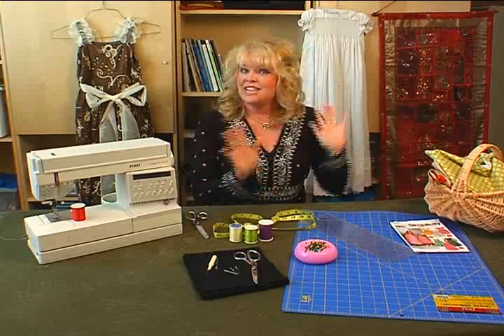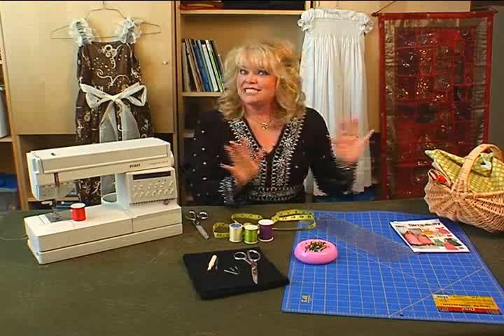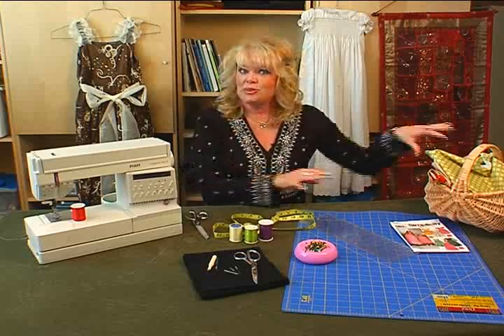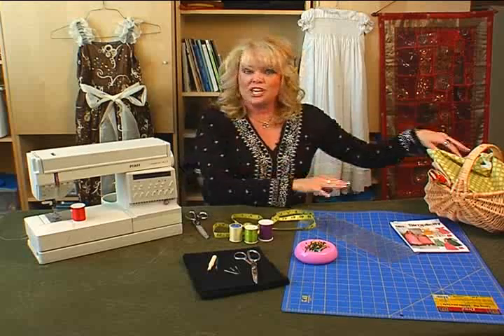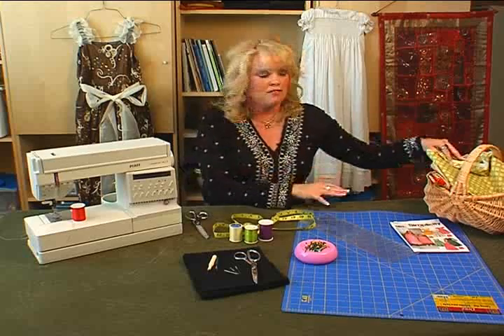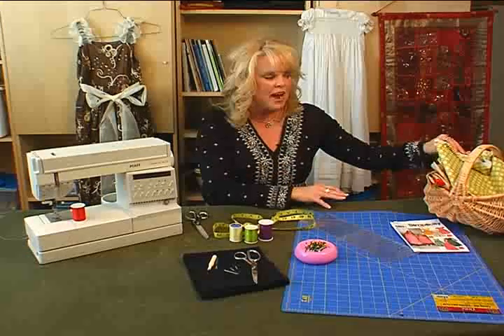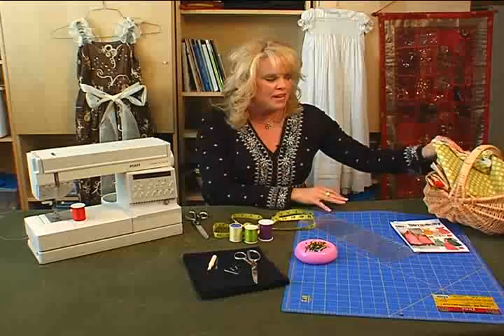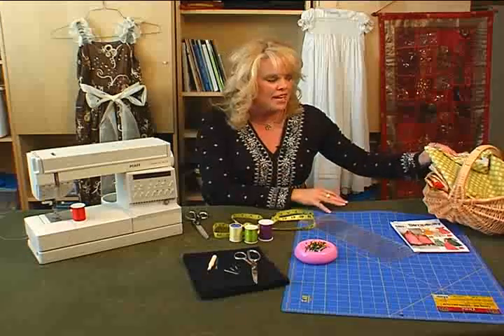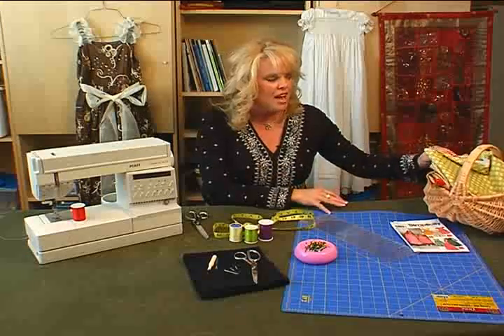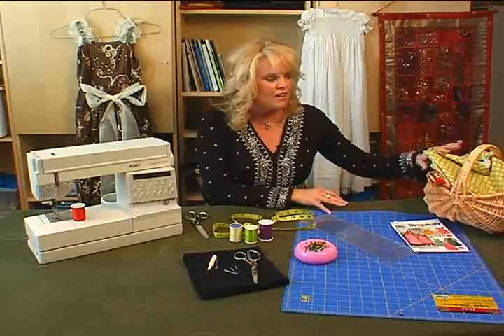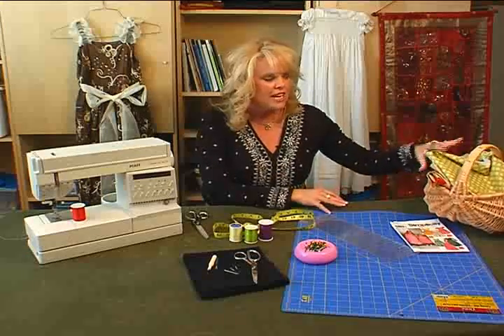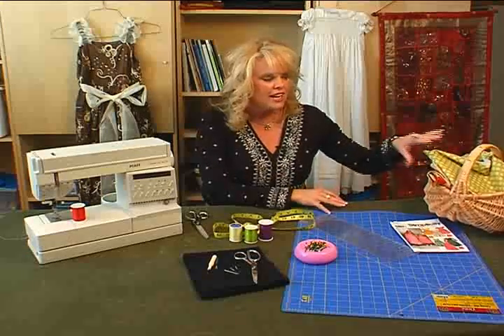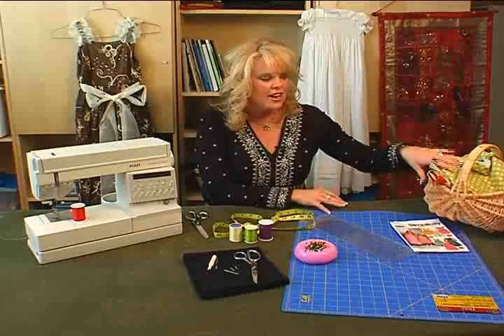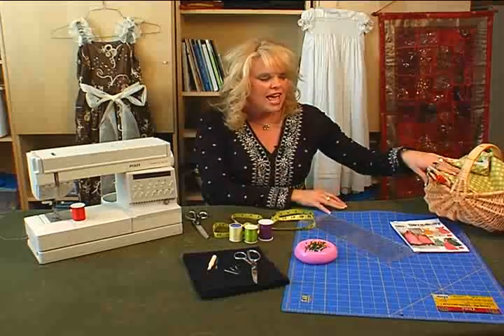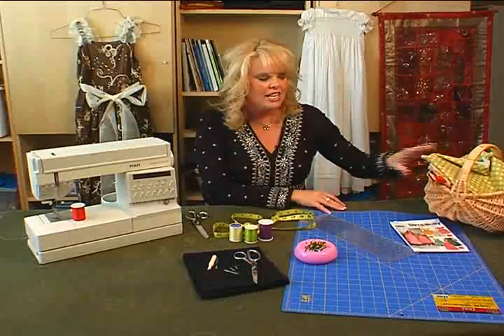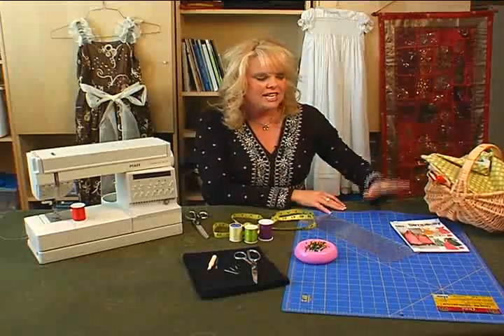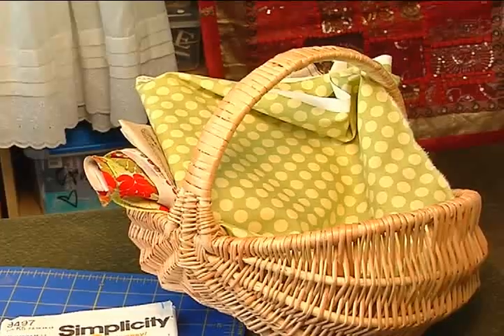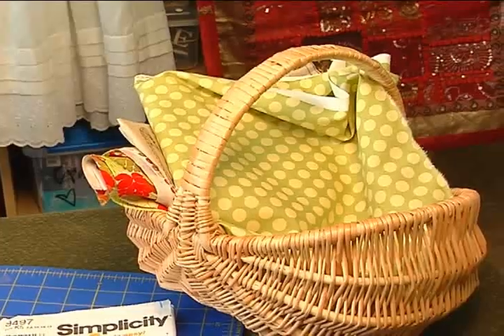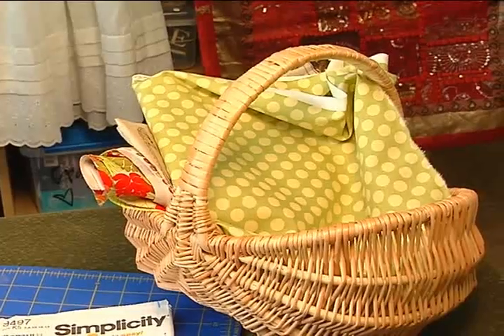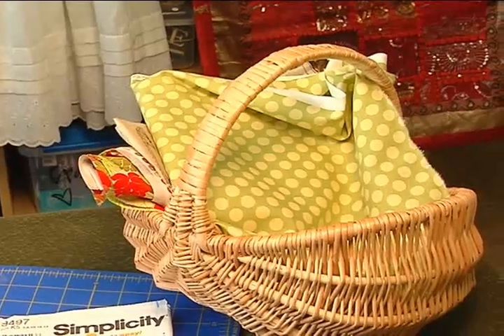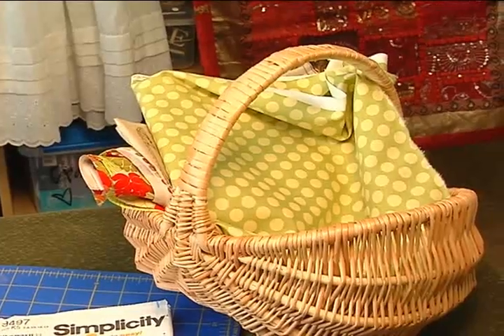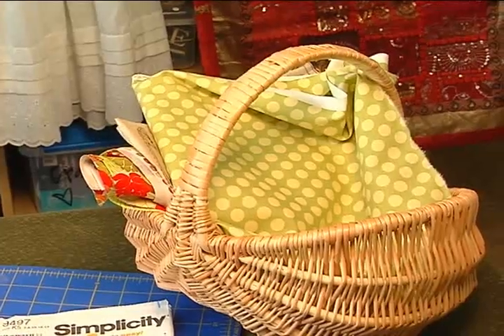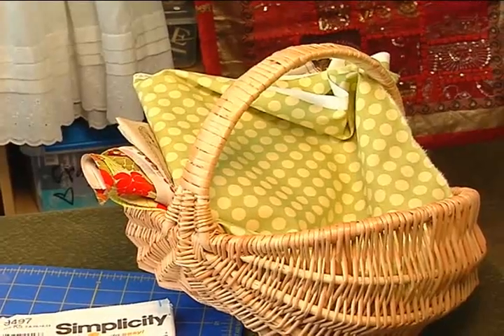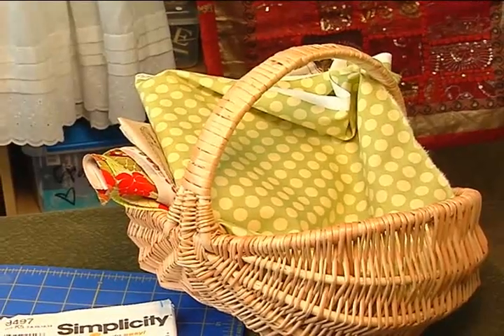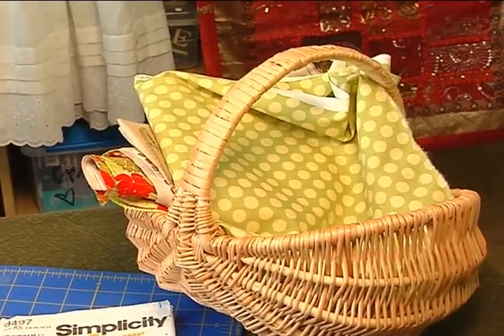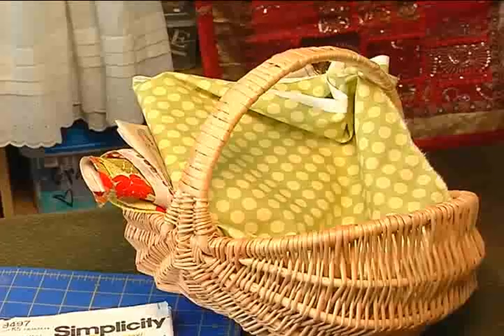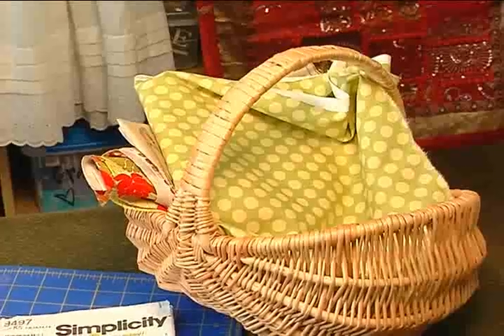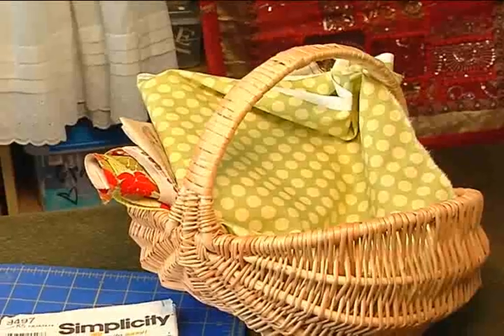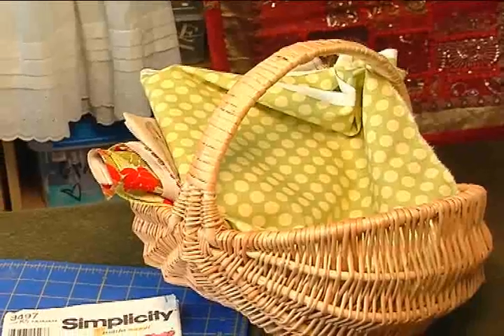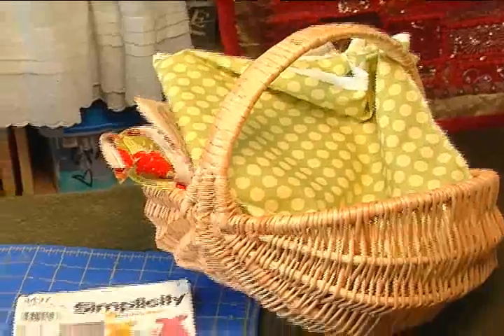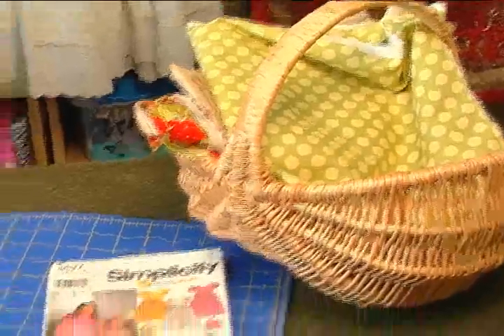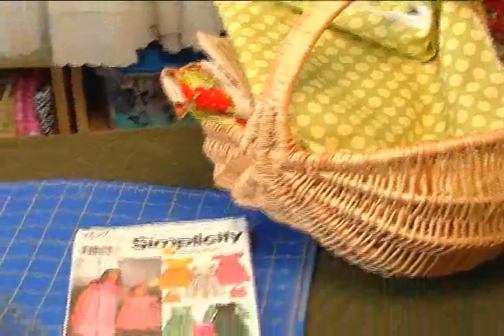You need some really cute fabric, and you need a pattern — or just let your mind go — whatever you're going to use for your sewing.